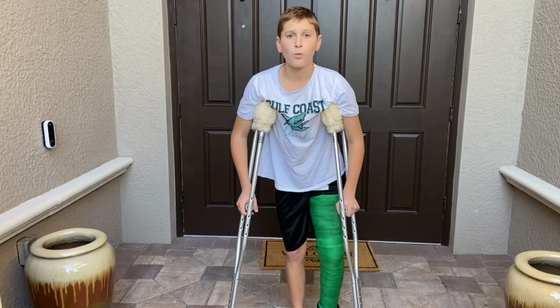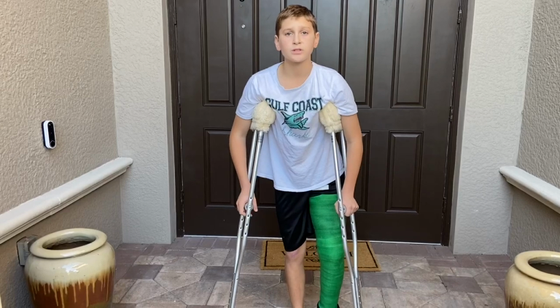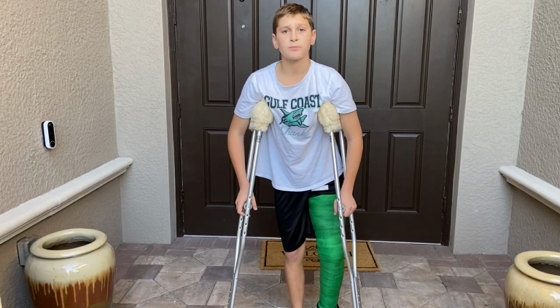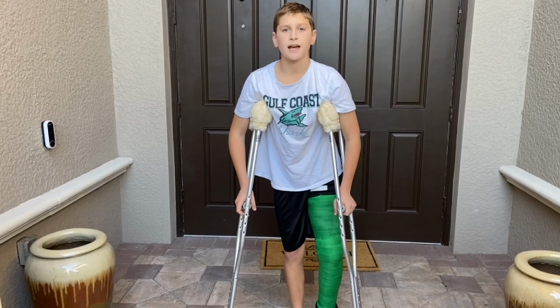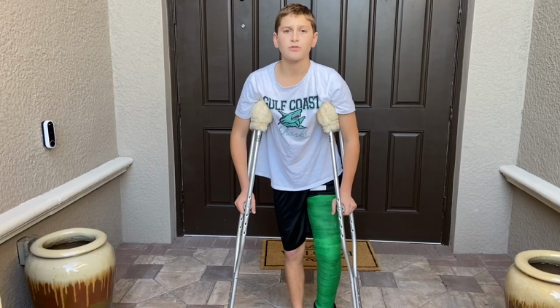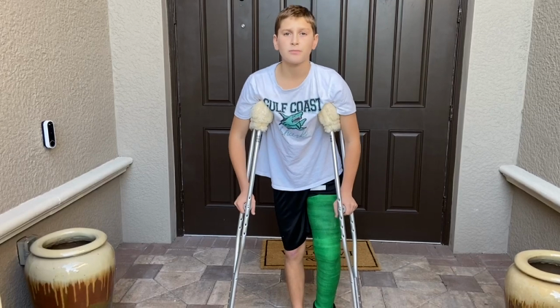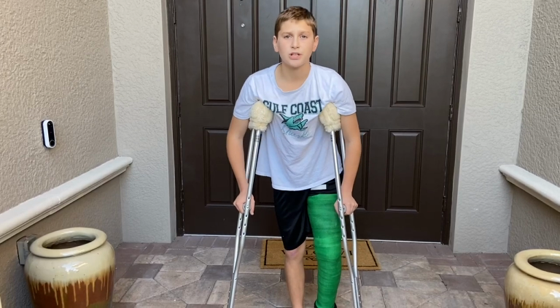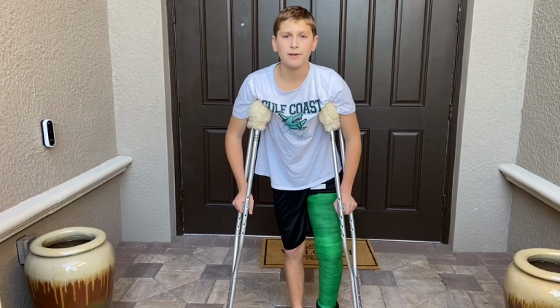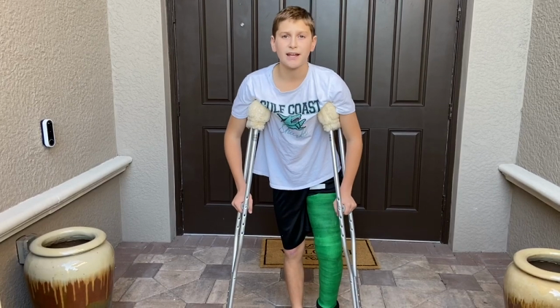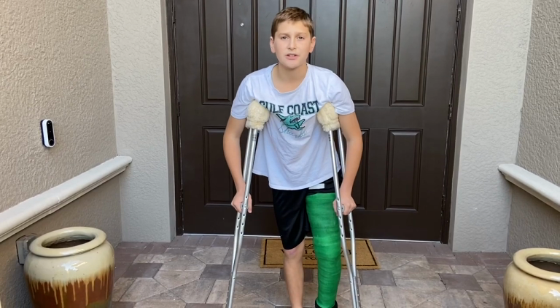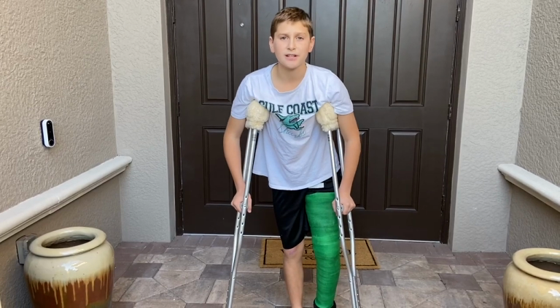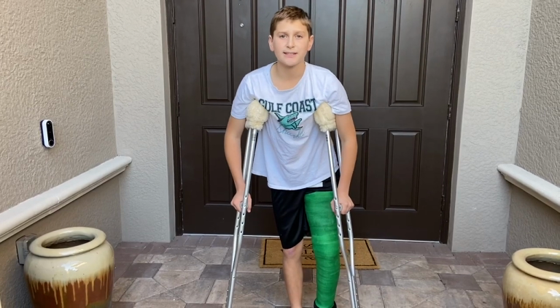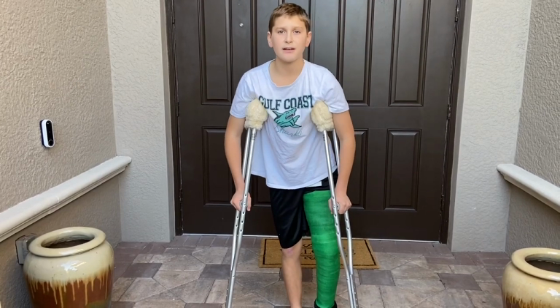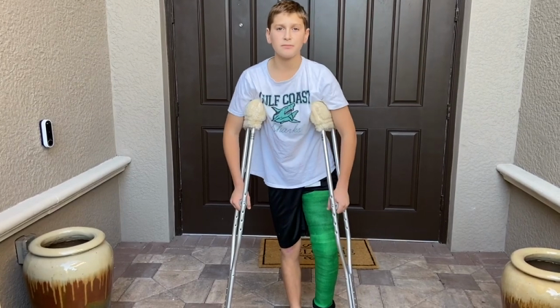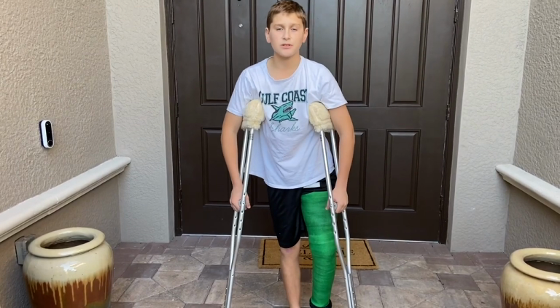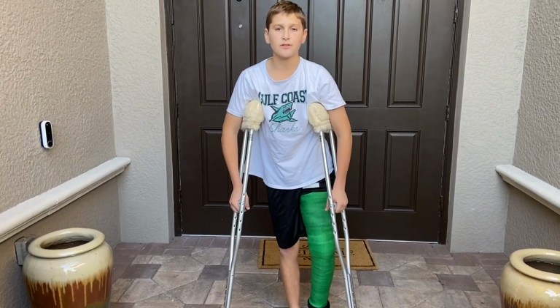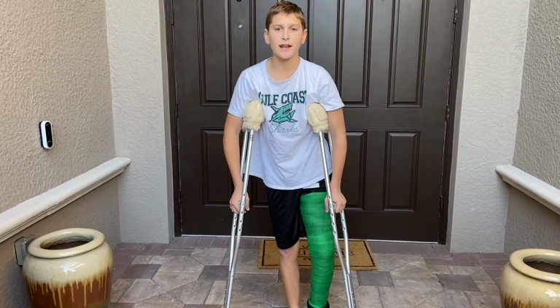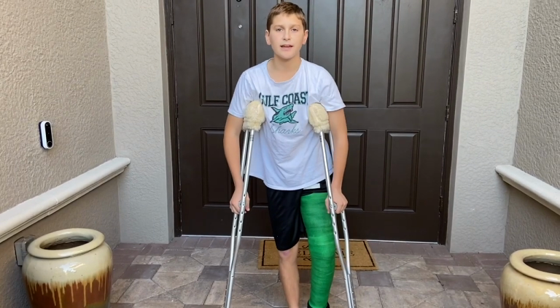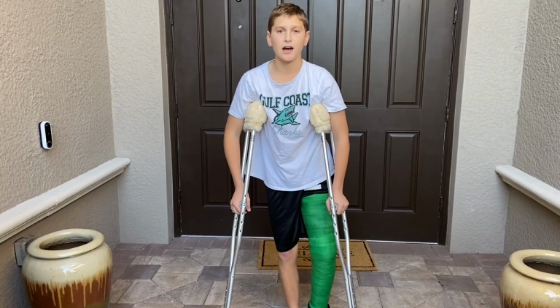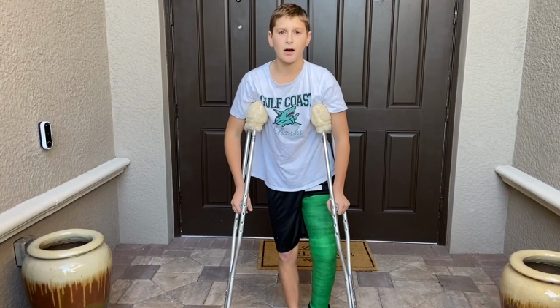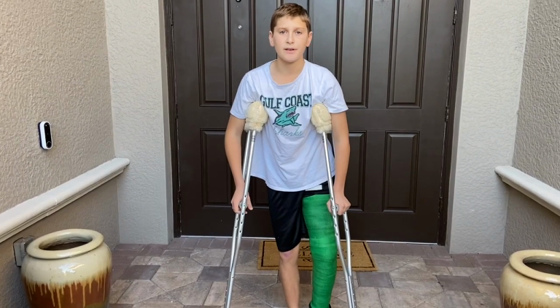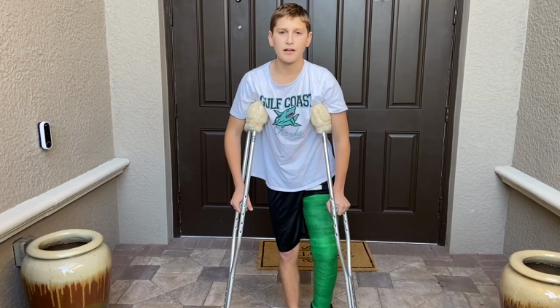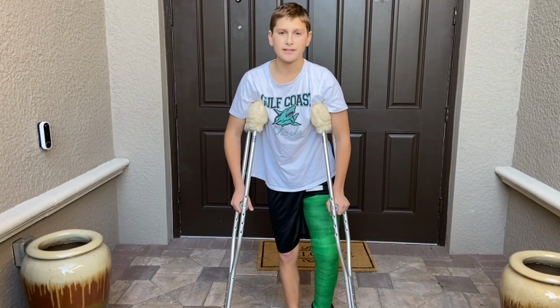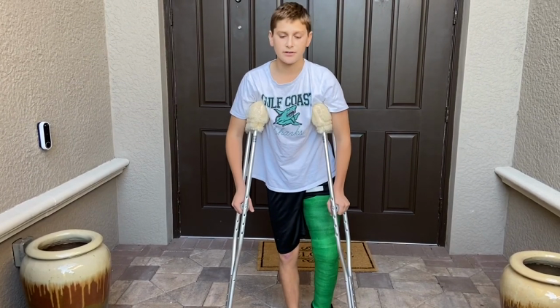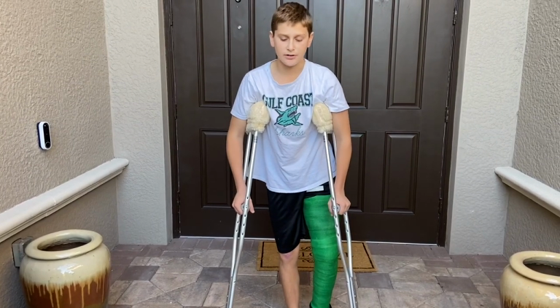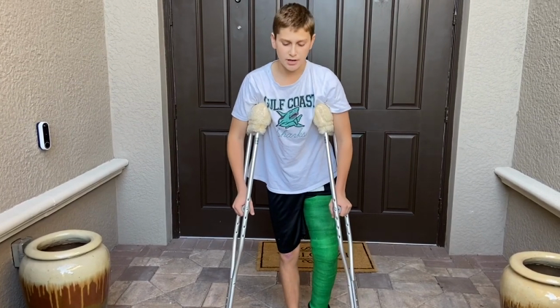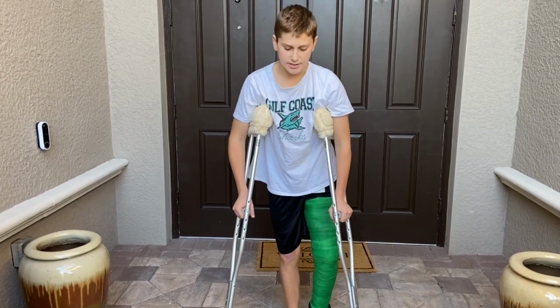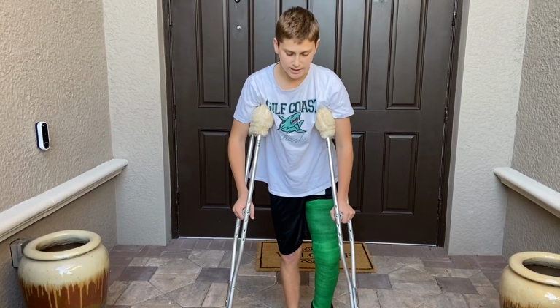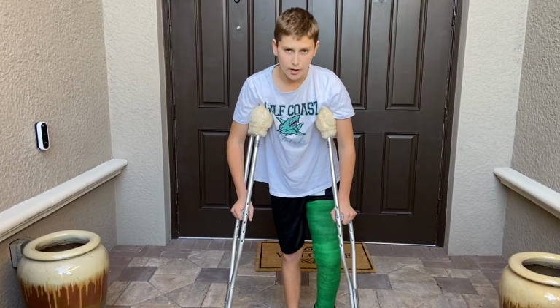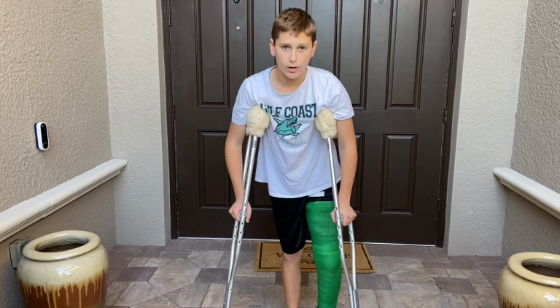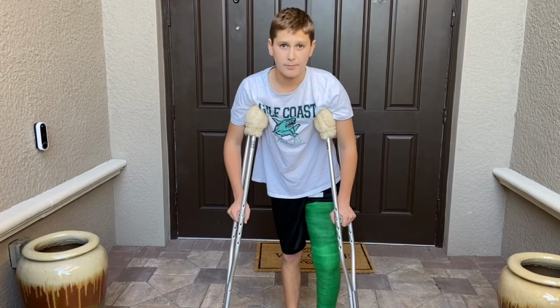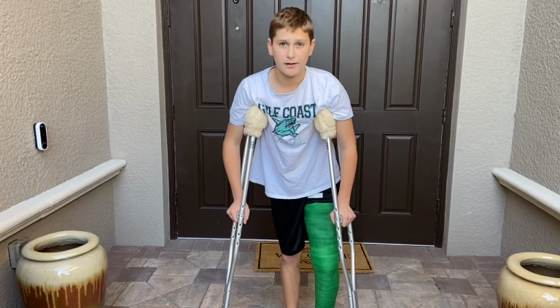Welcome to Jake Pediatrics. Today I'm going to be showing you how to get up and down stairs on crutches non-weight bearing.